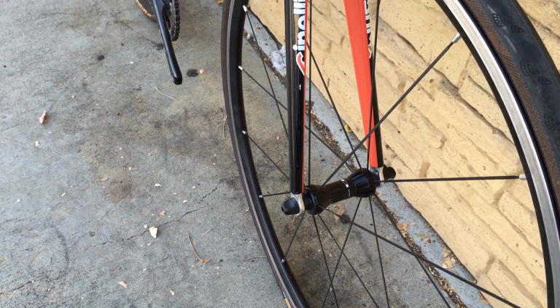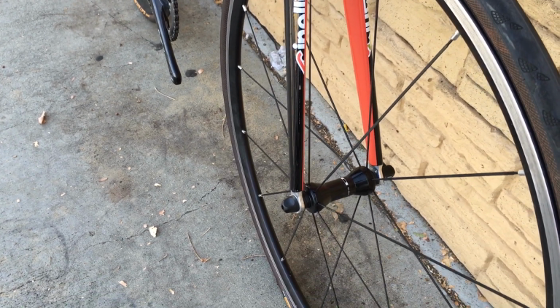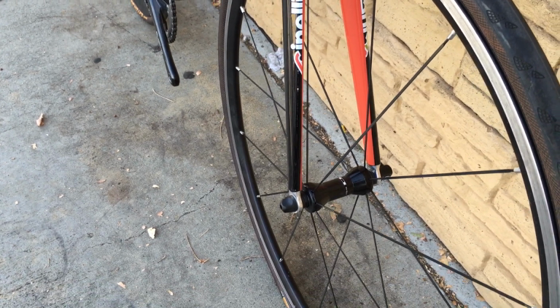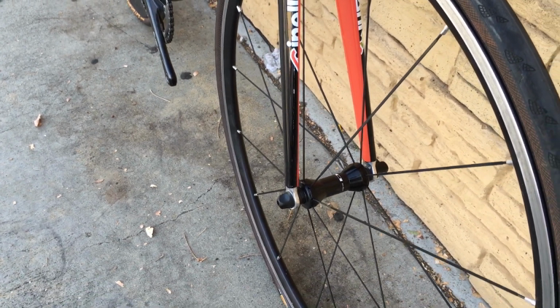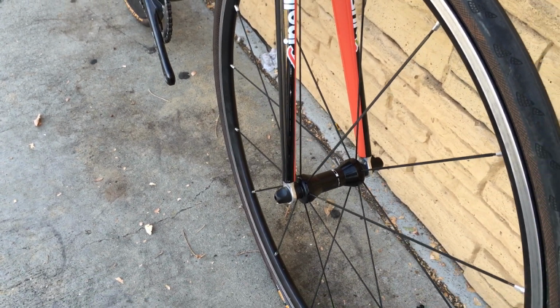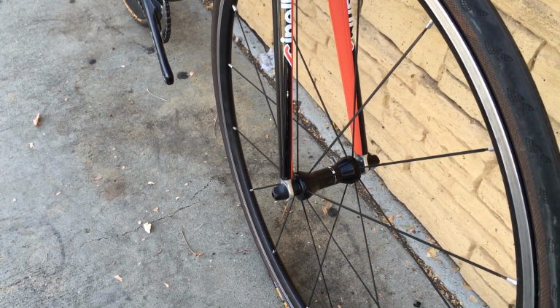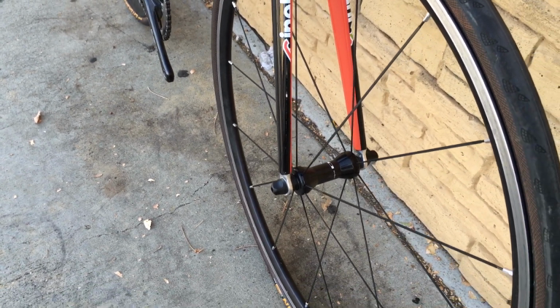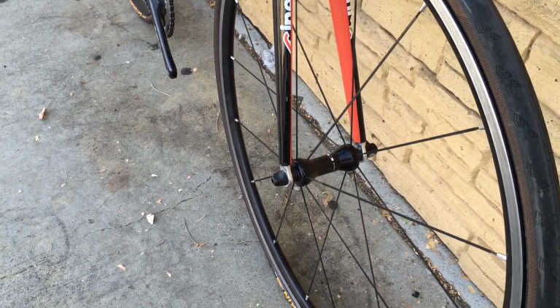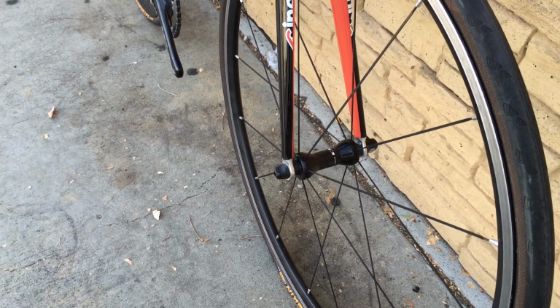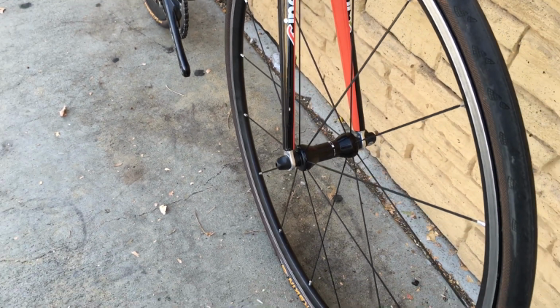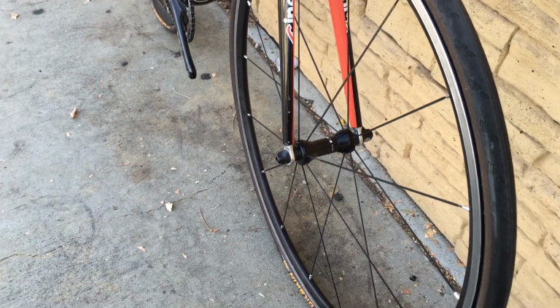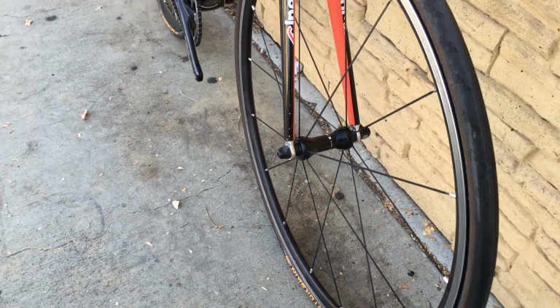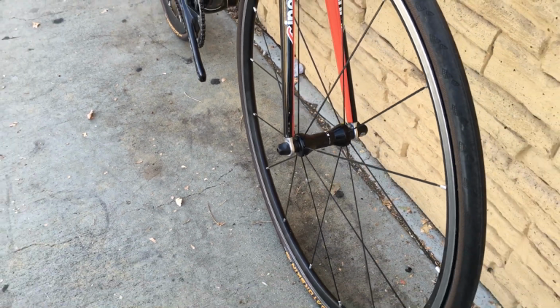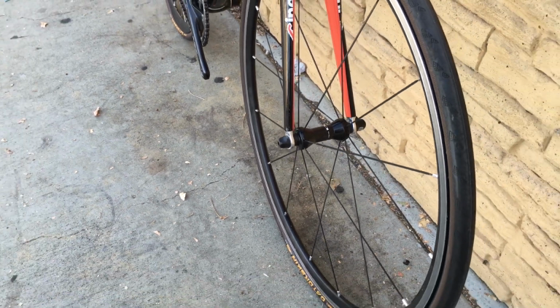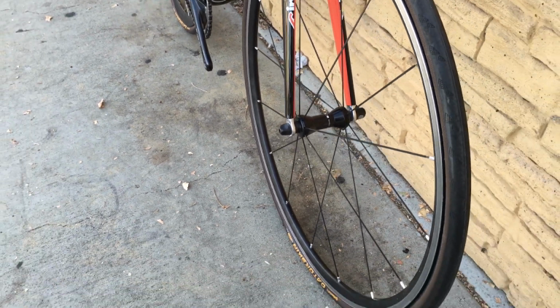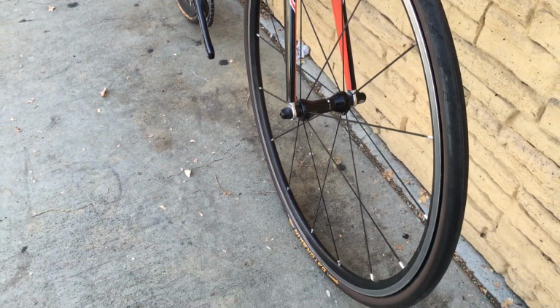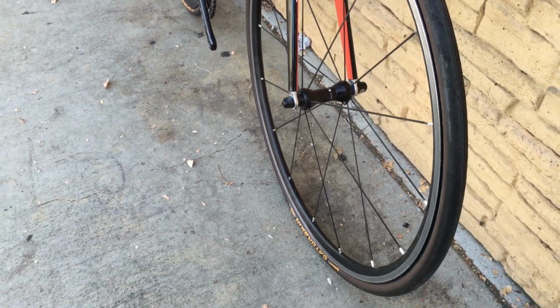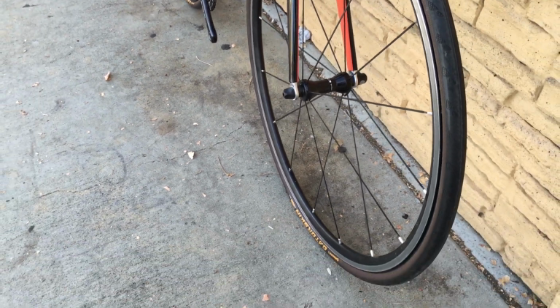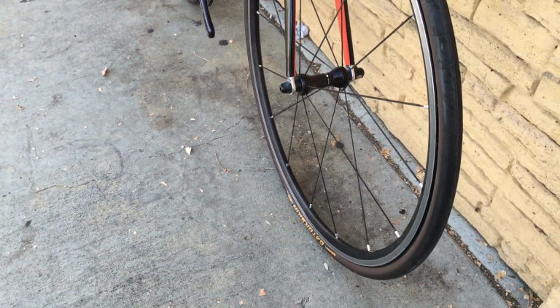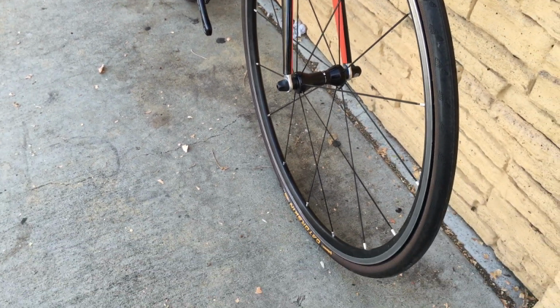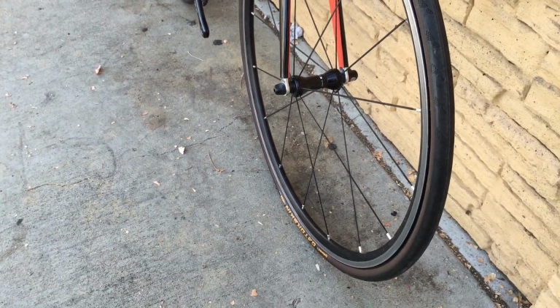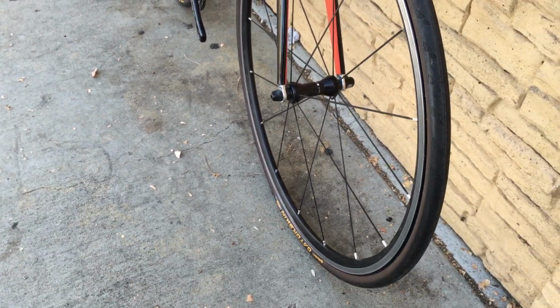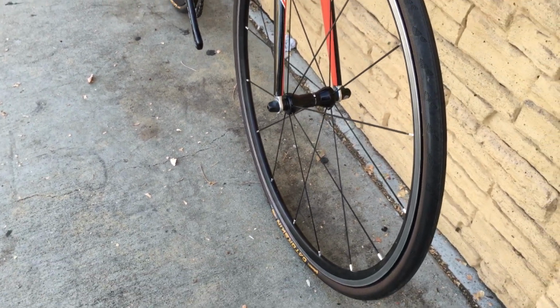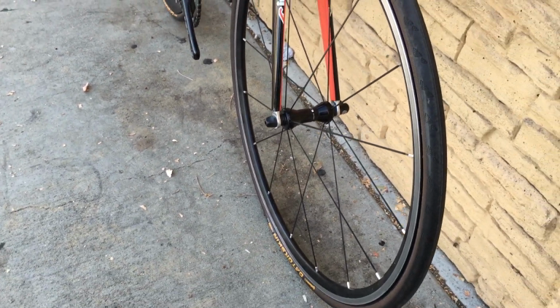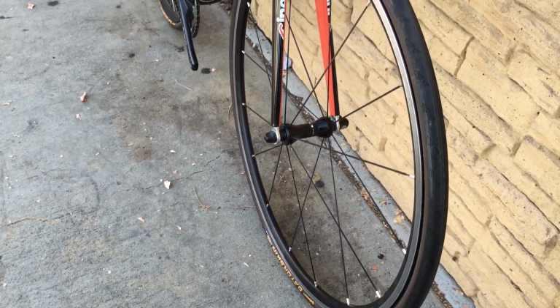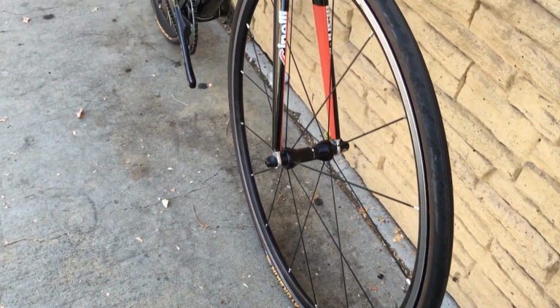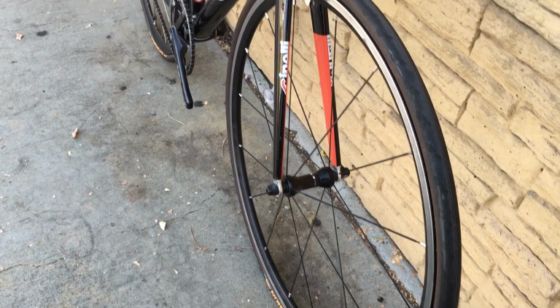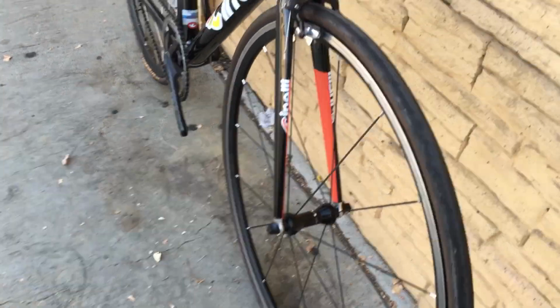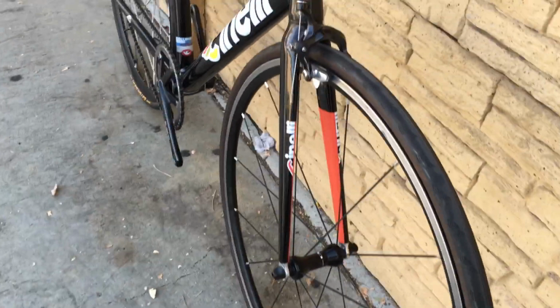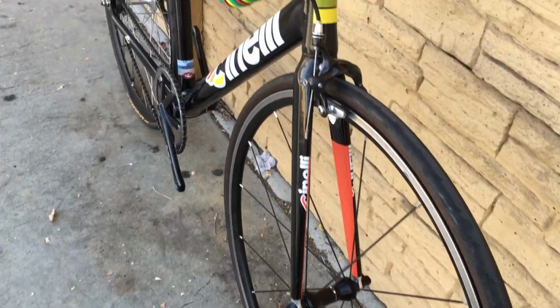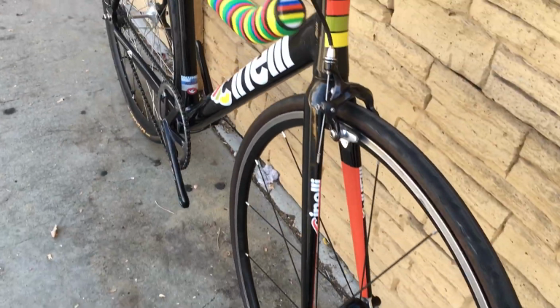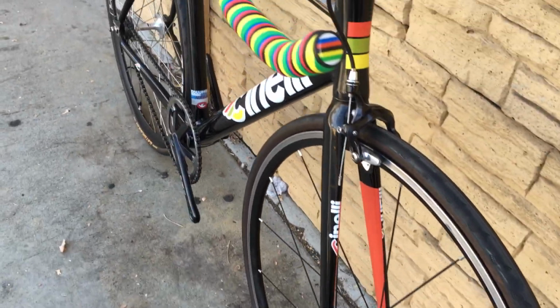Shimano front wheel — back's in great shape.